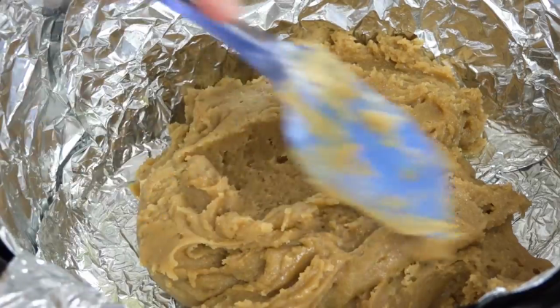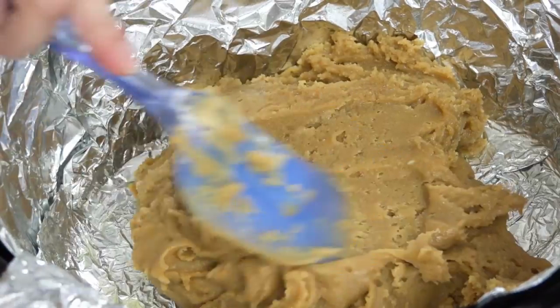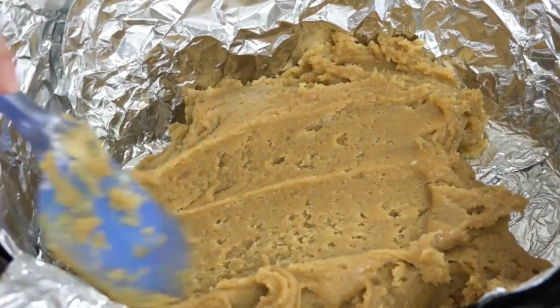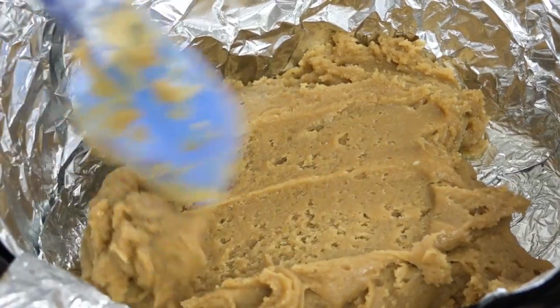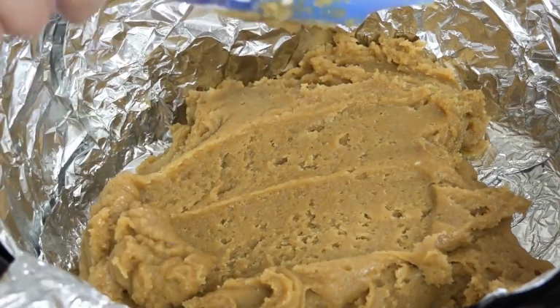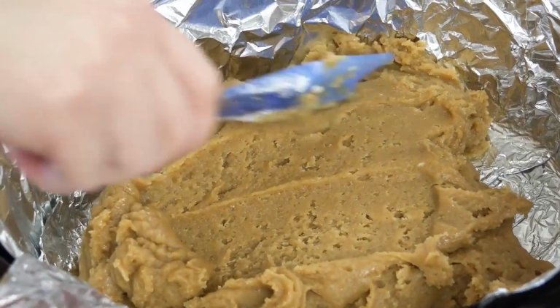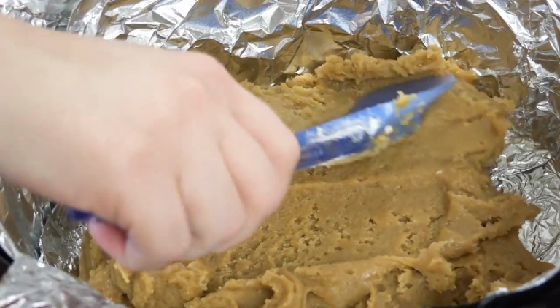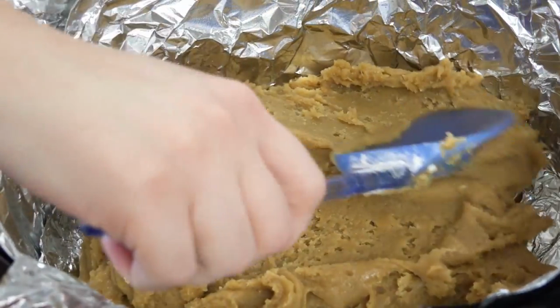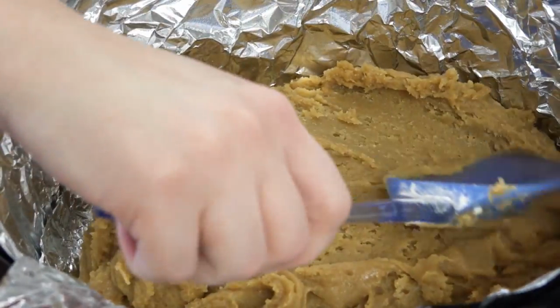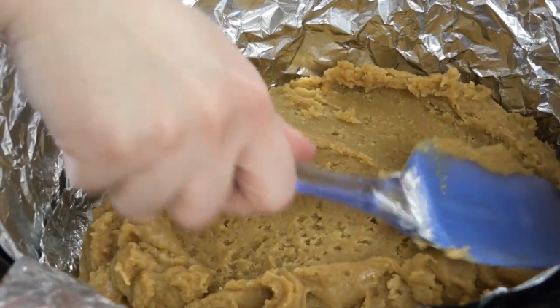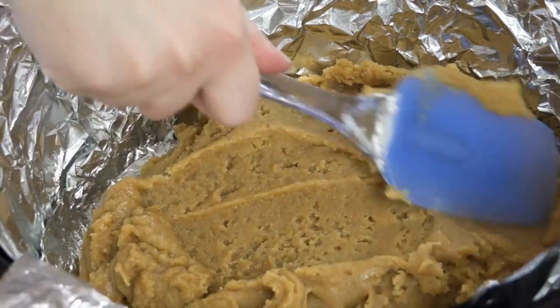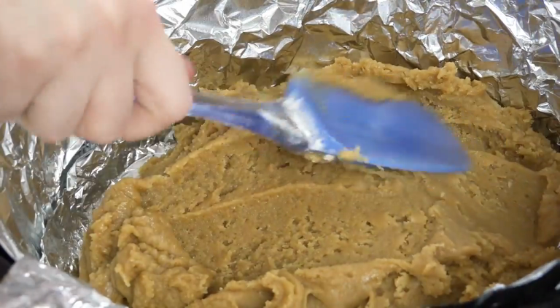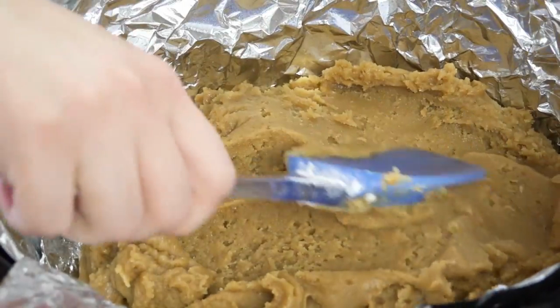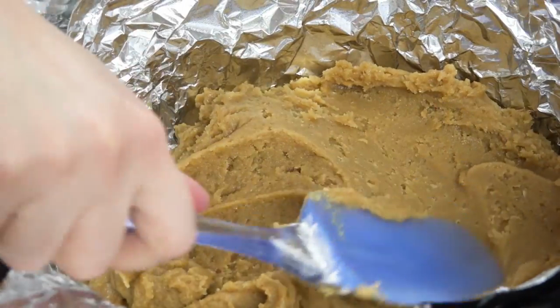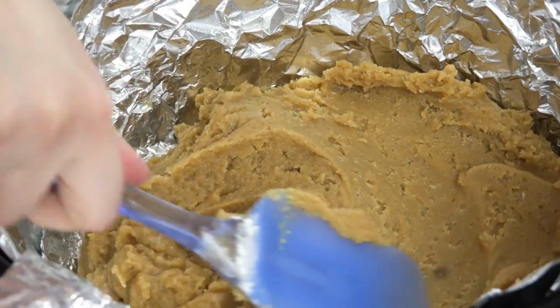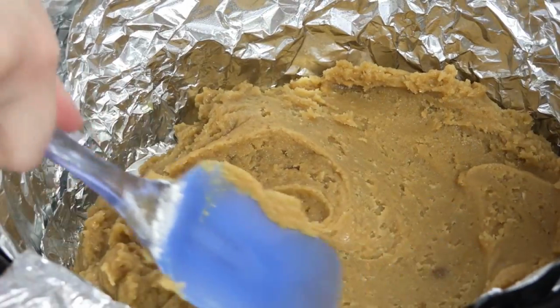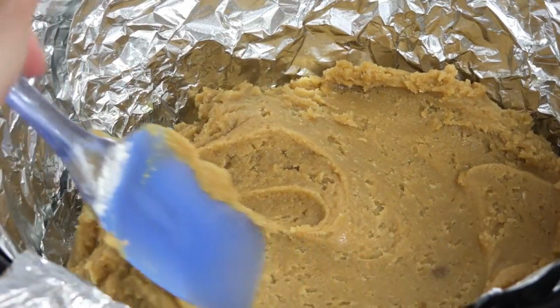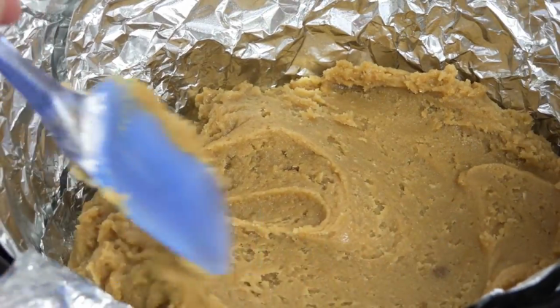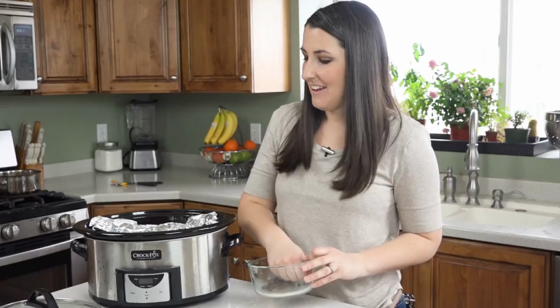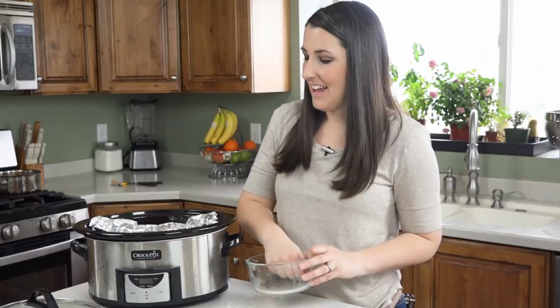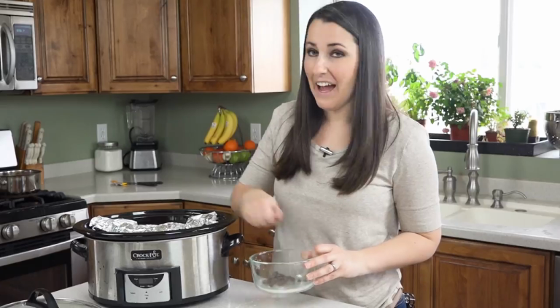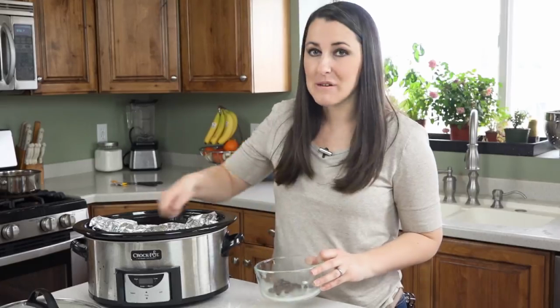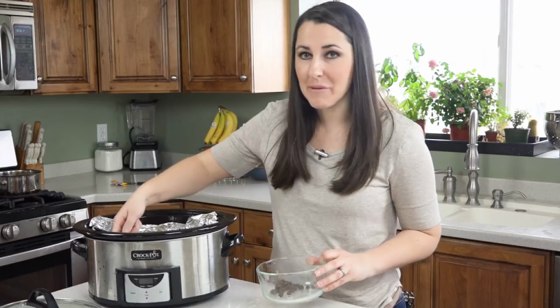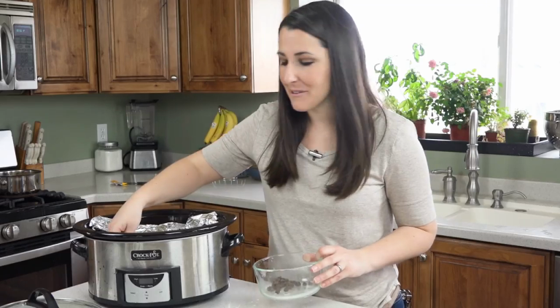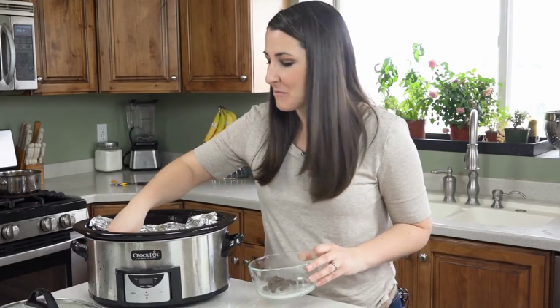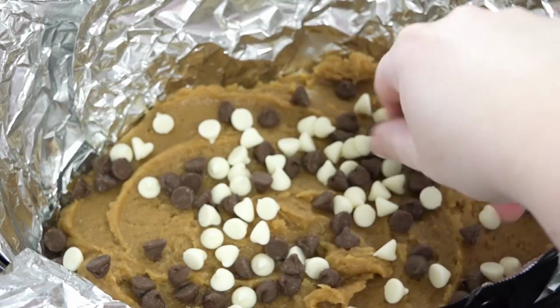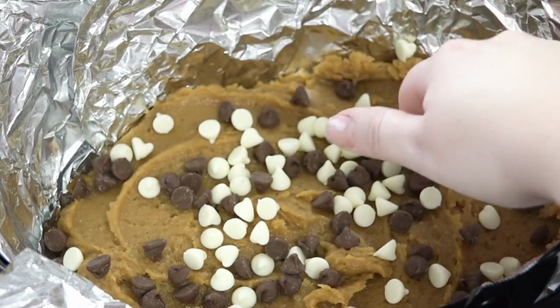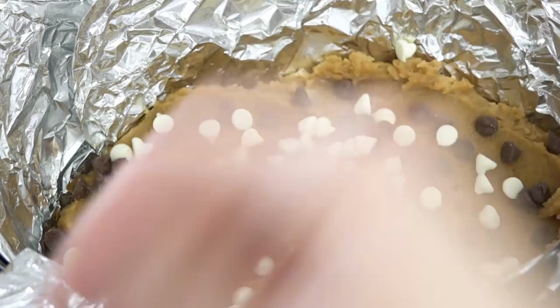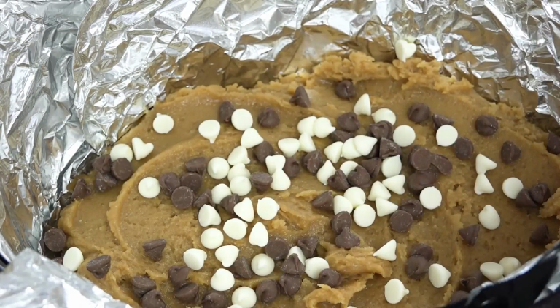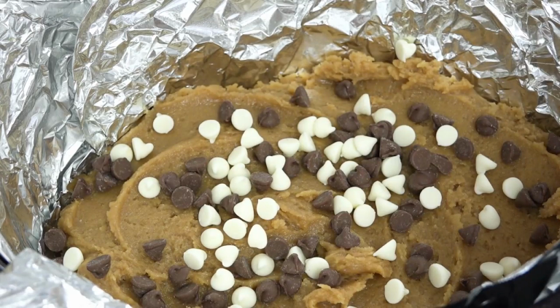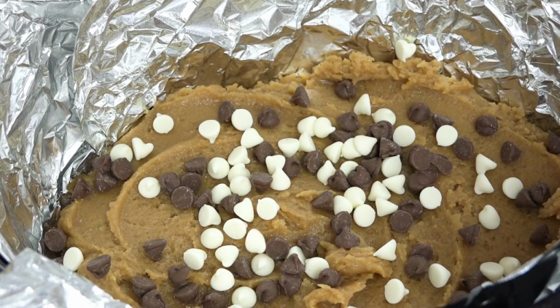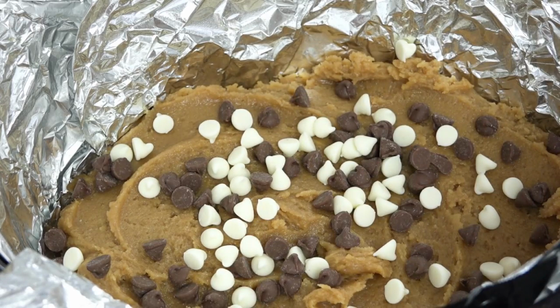Once this is all mixed together and smooth, go ahead and pour it directly into your slow cooker. Gently spread it out to cover the bottom of your slow cooker. Now sprinkle some chocolate chips right on top.